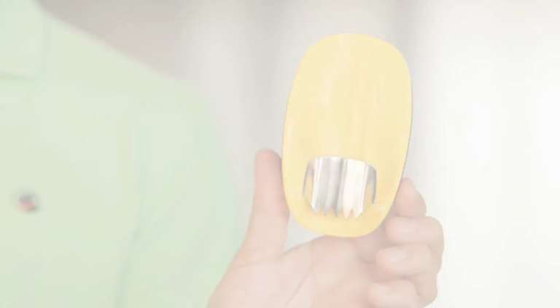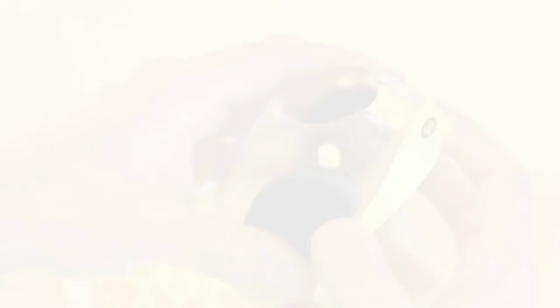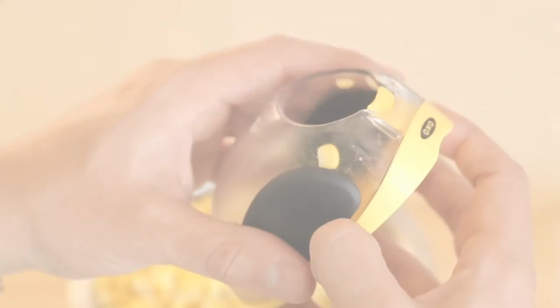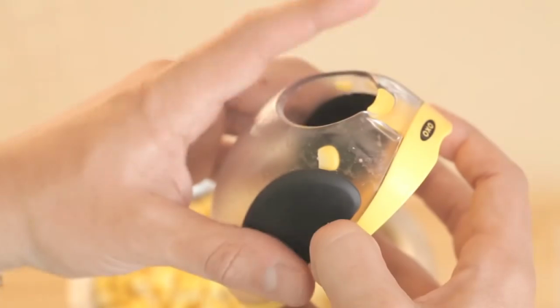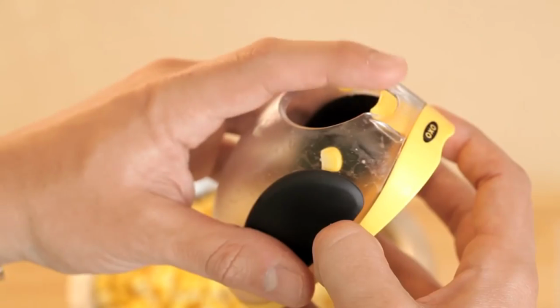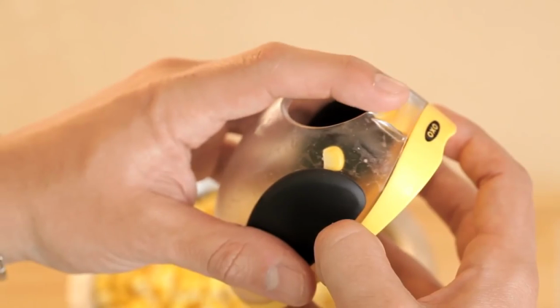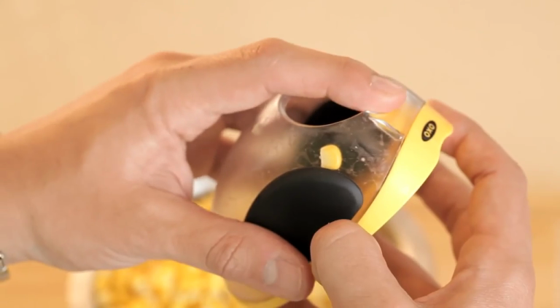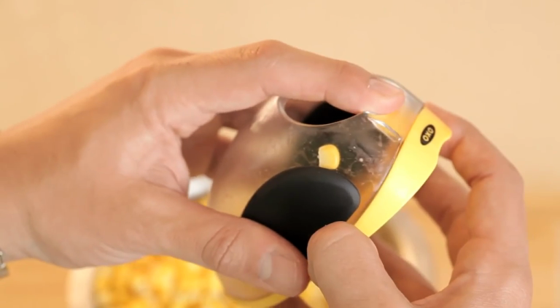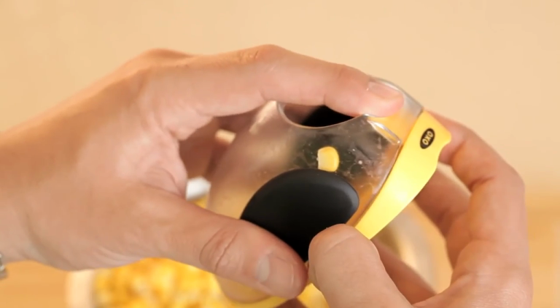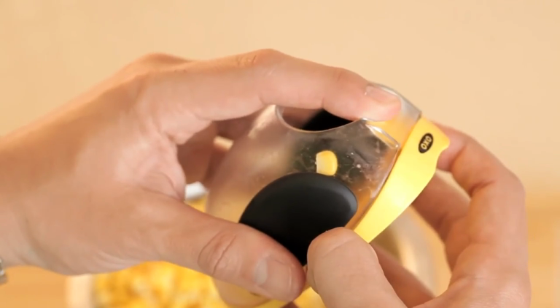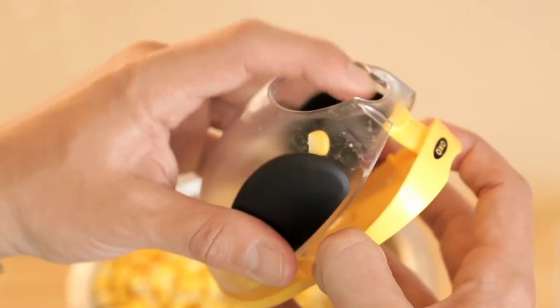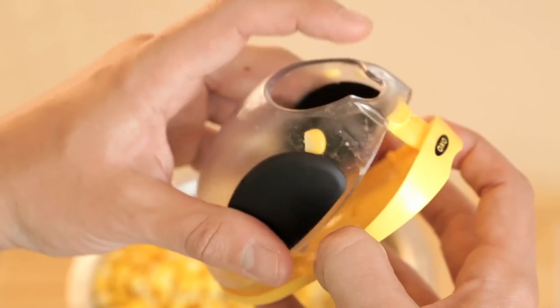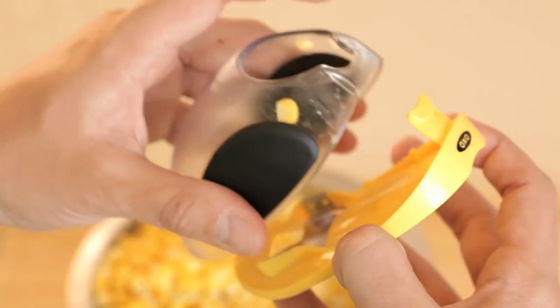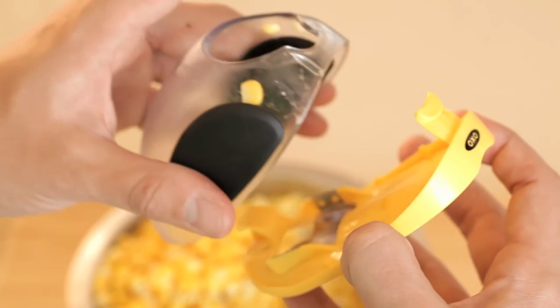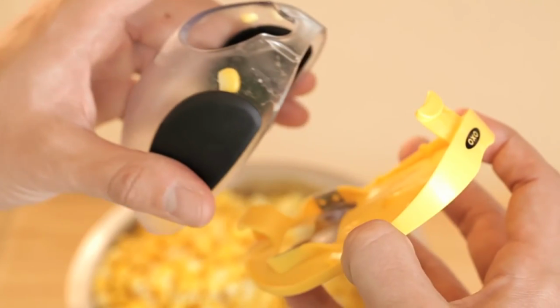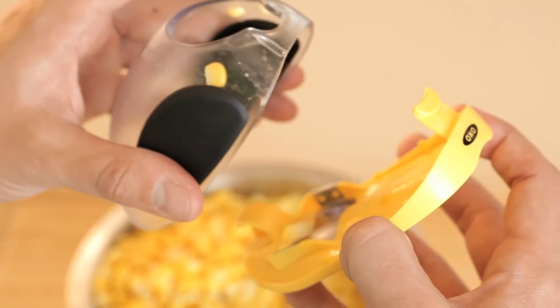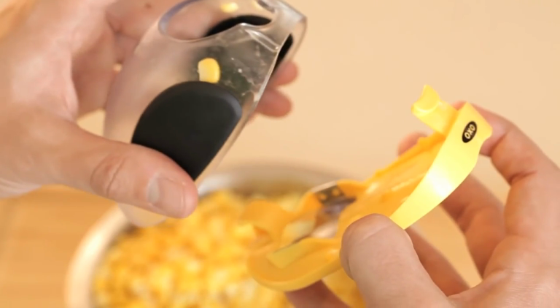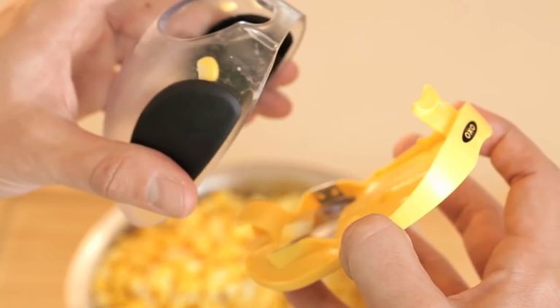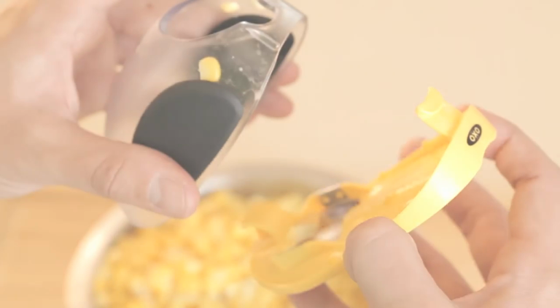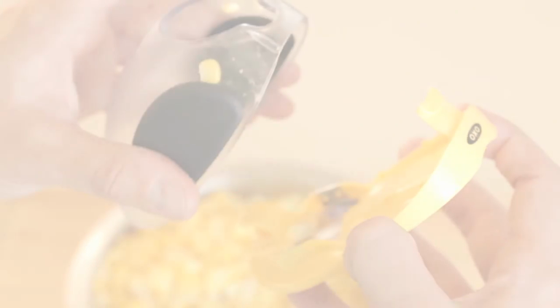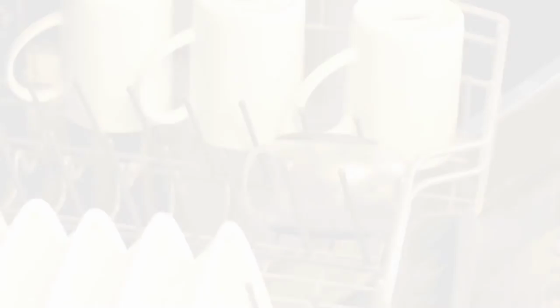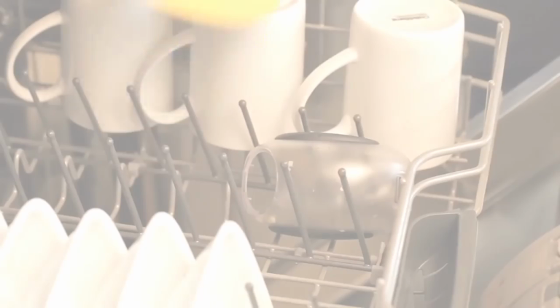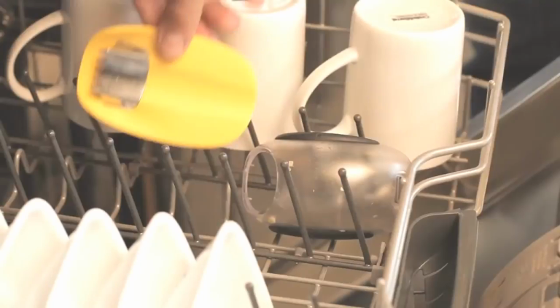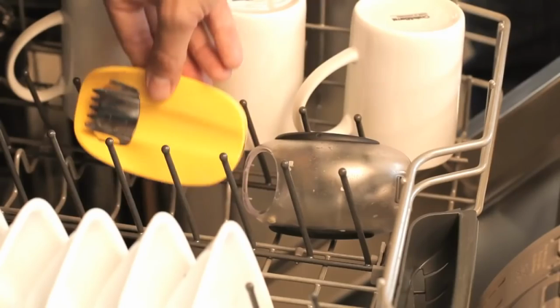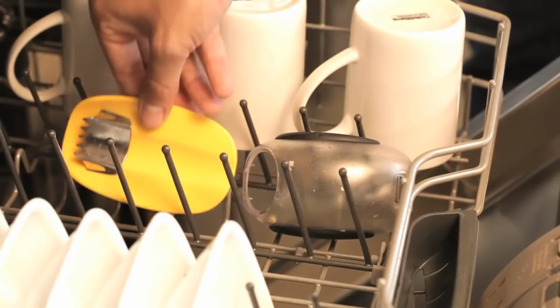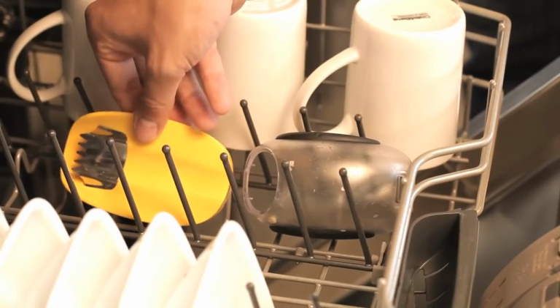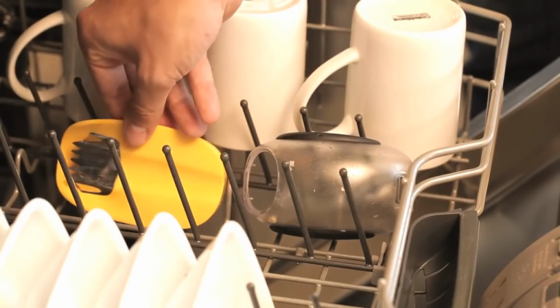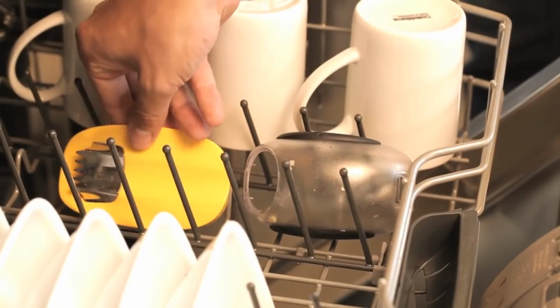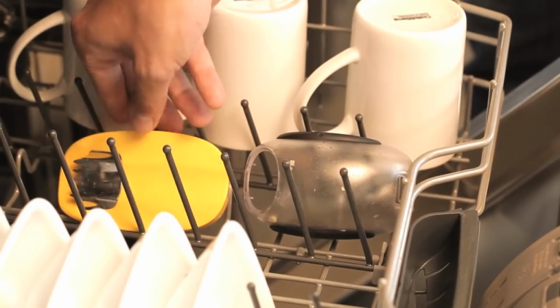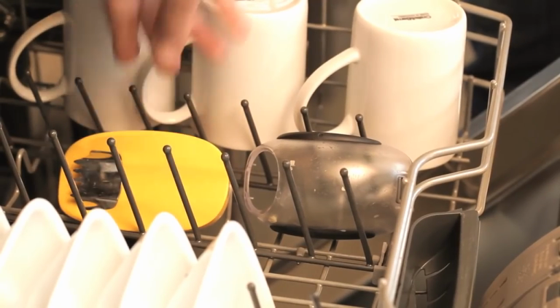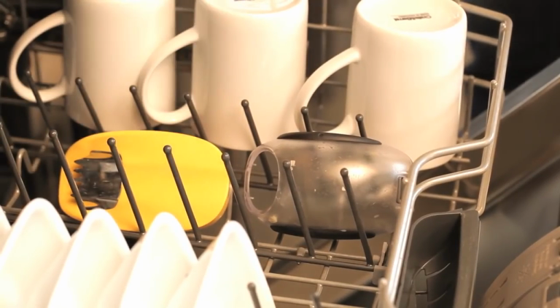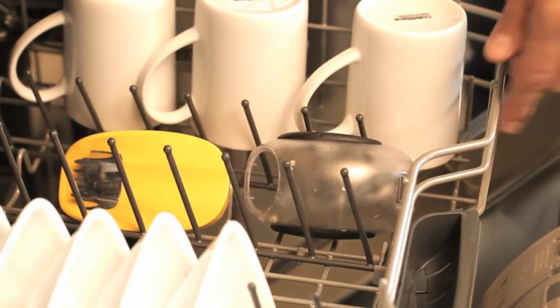When you're finished, the corn stripper comes apart for easy cleaning and all parts are dishwasher safe.